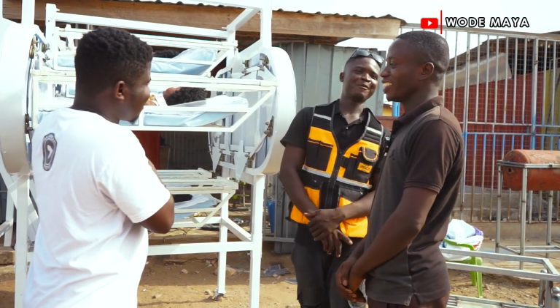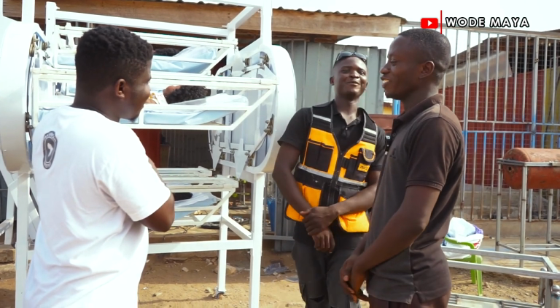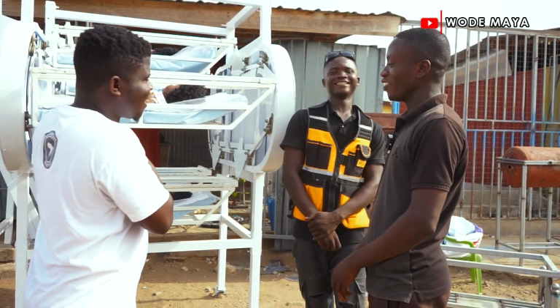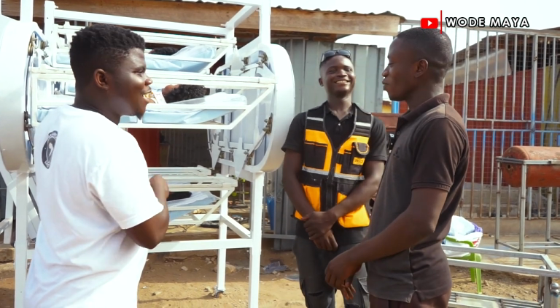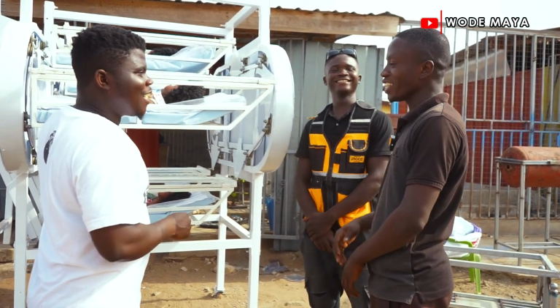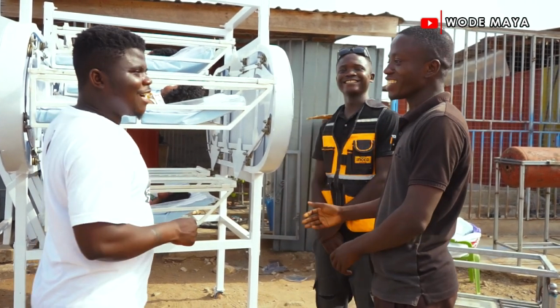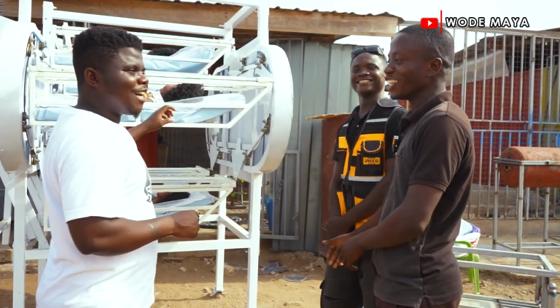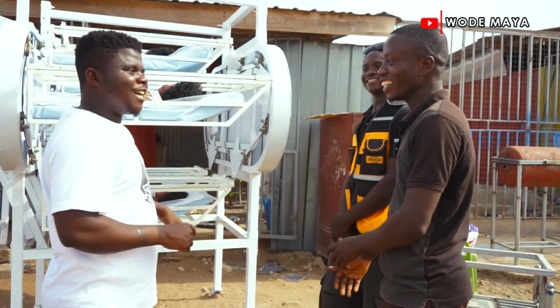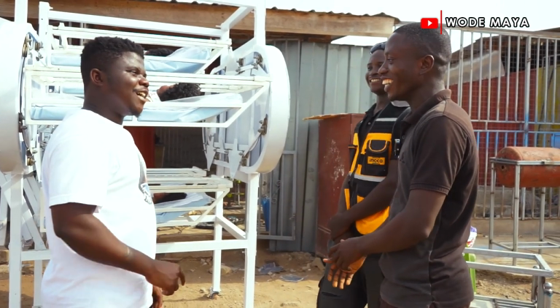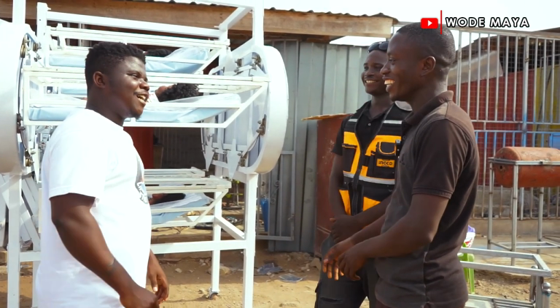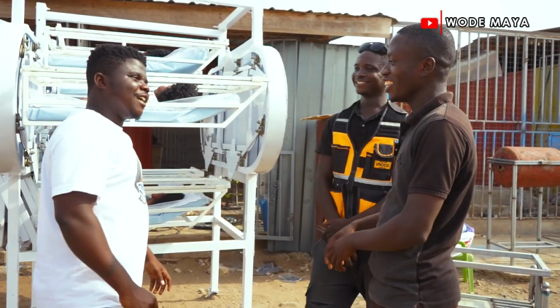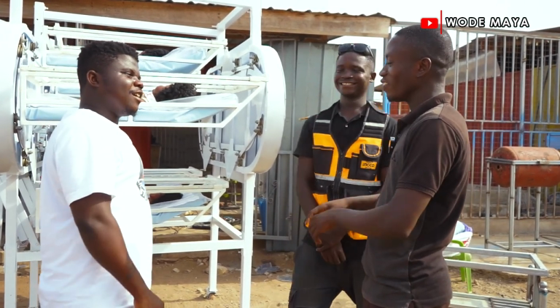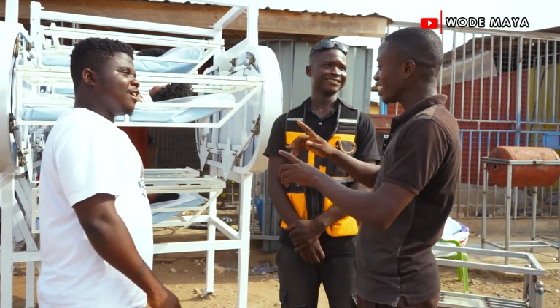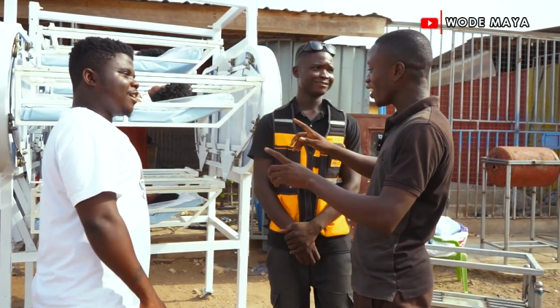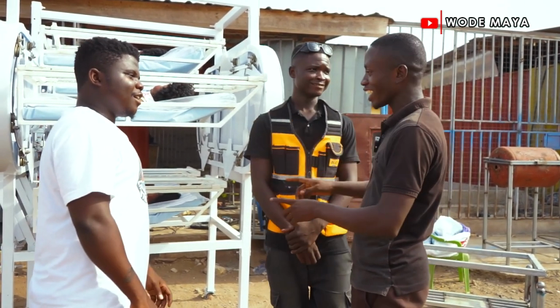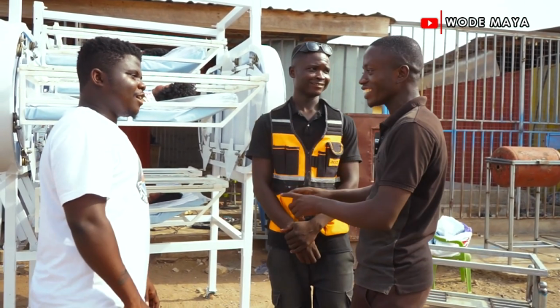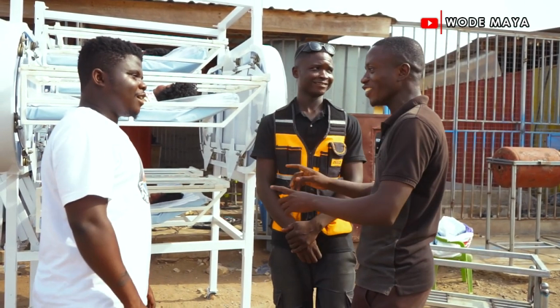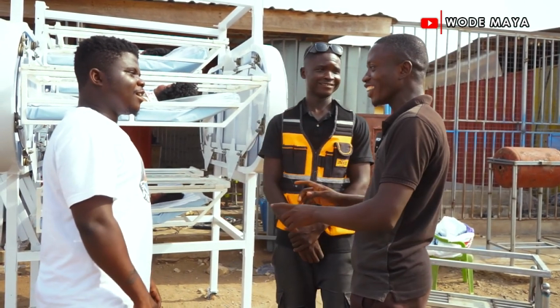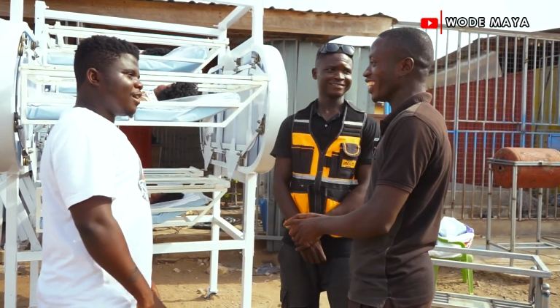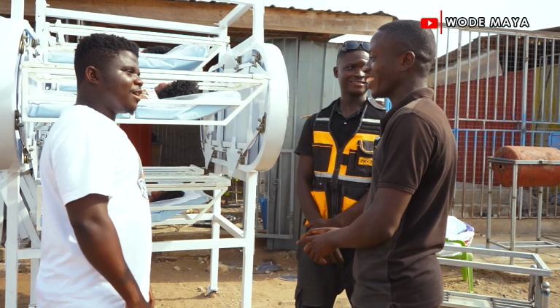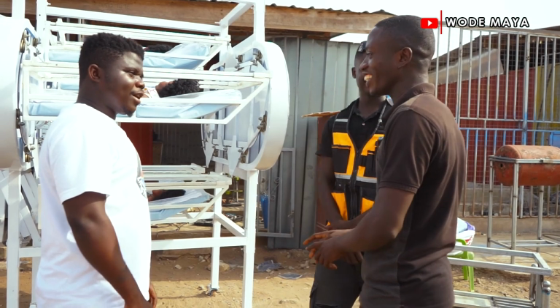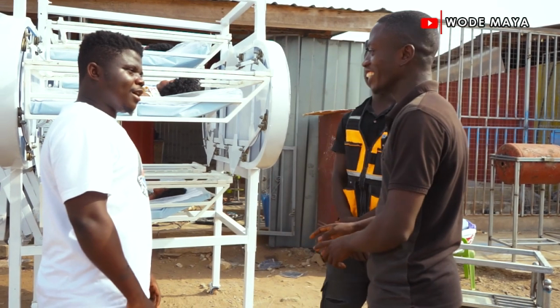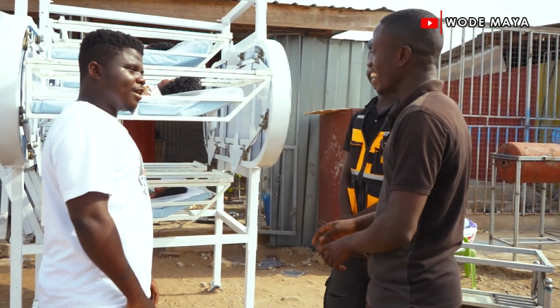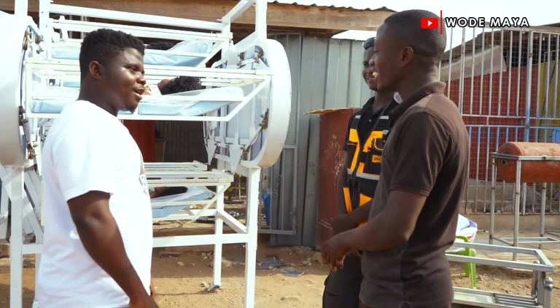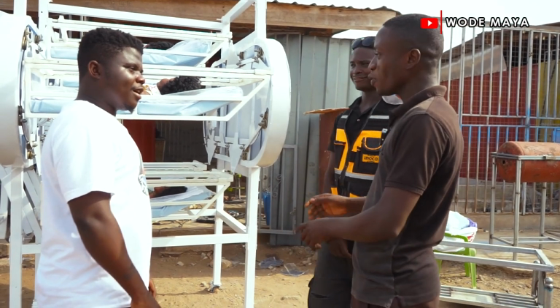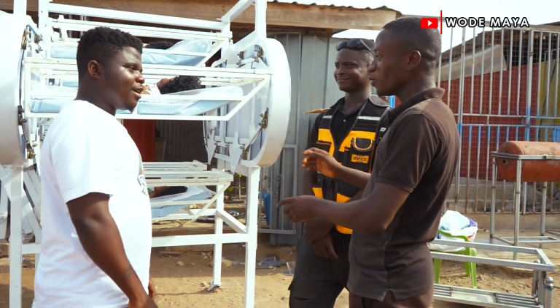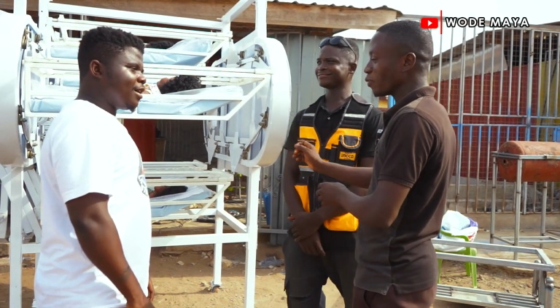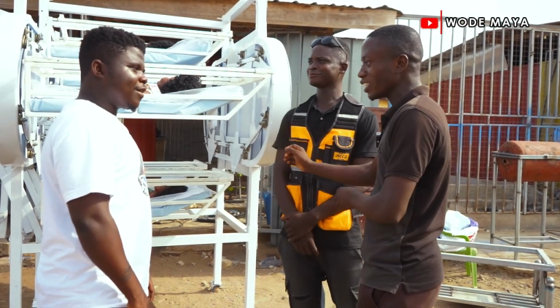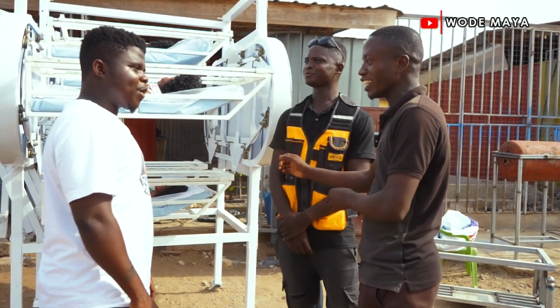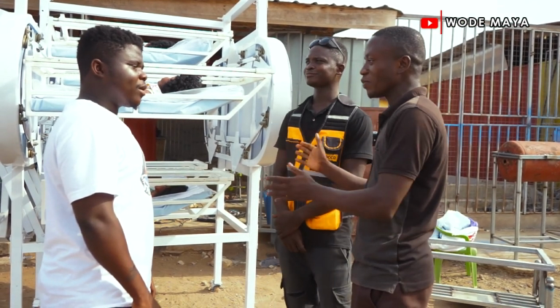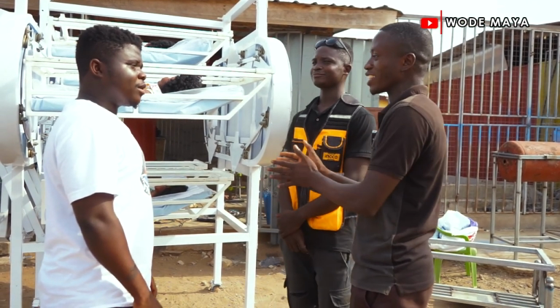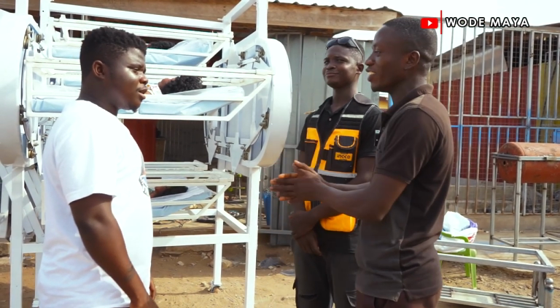I do the design work and figure out how to cut the whole thing, and then he does the welding and the assembly.